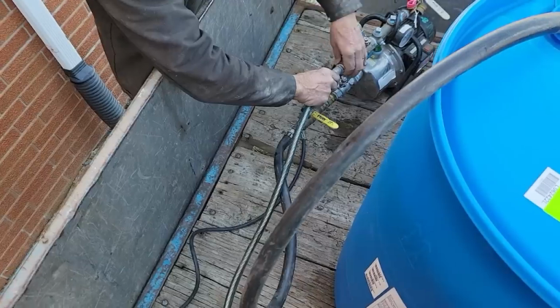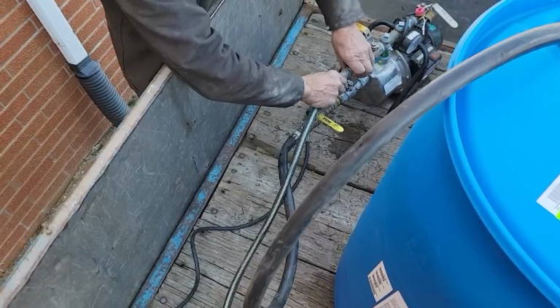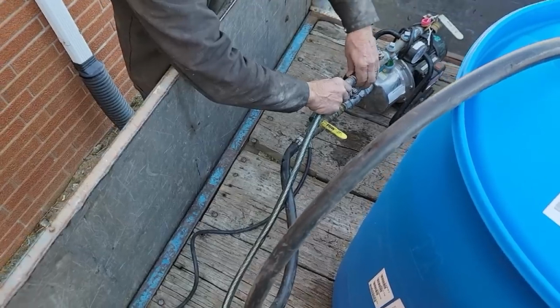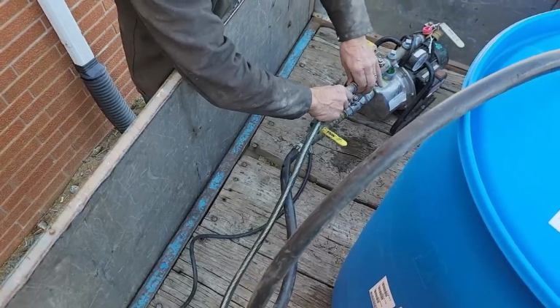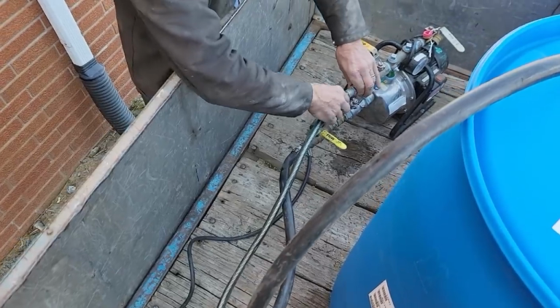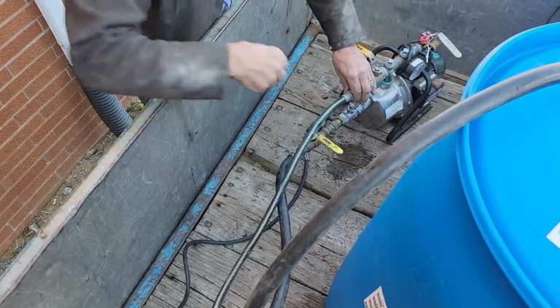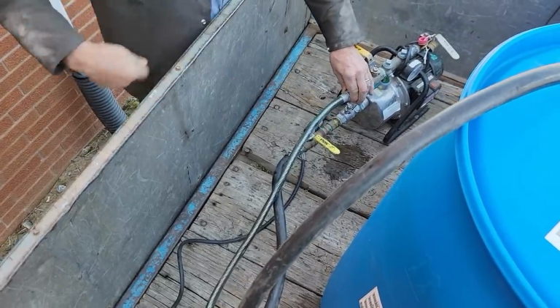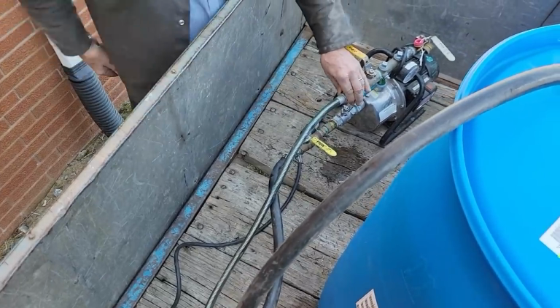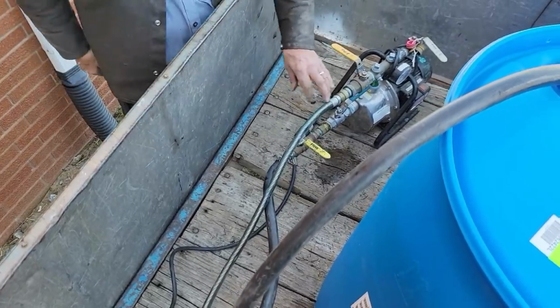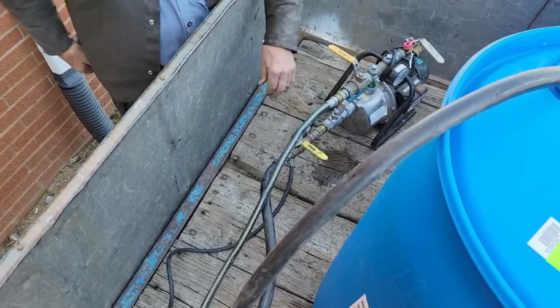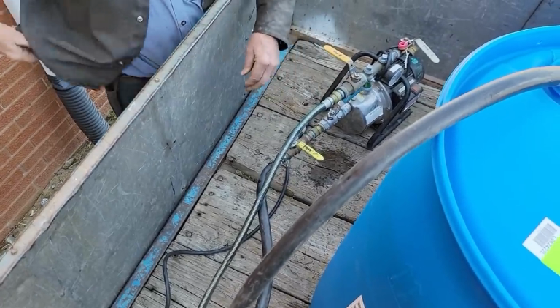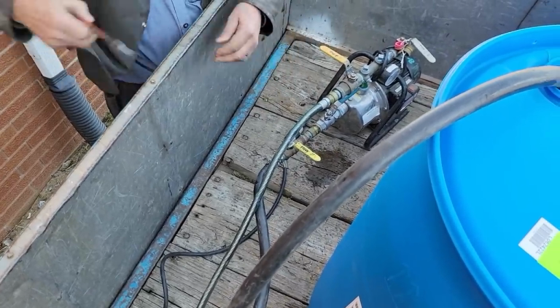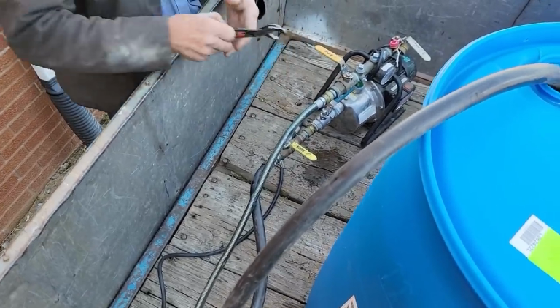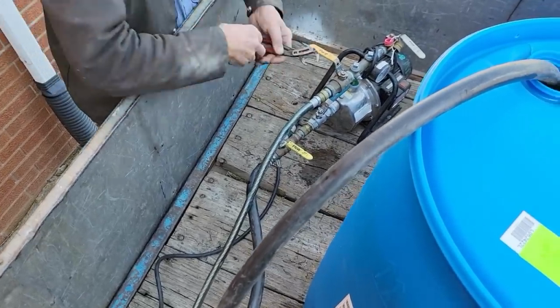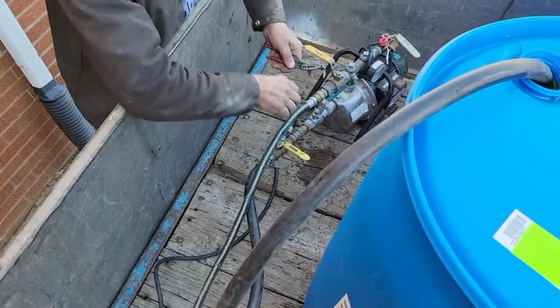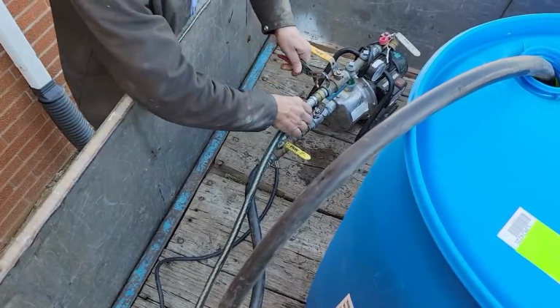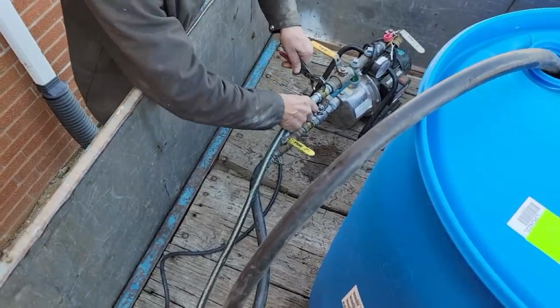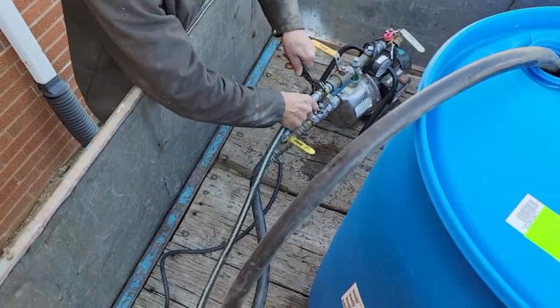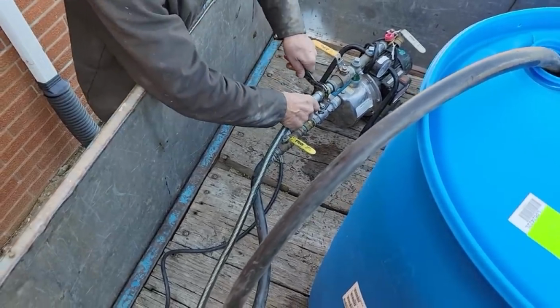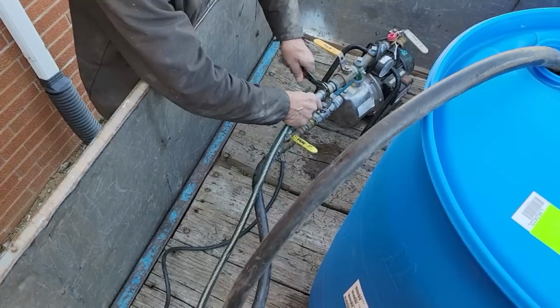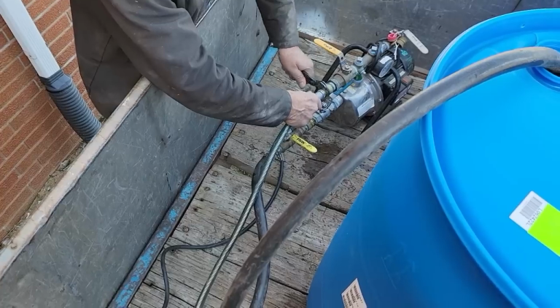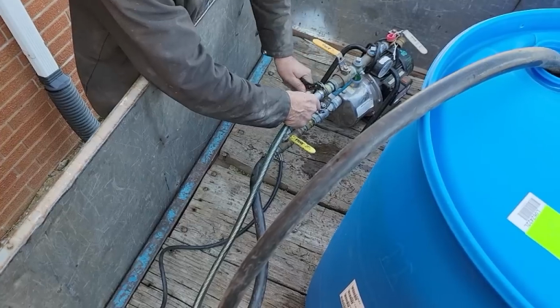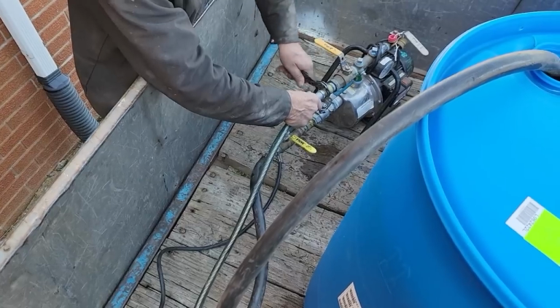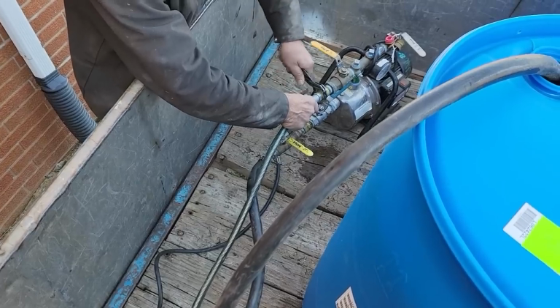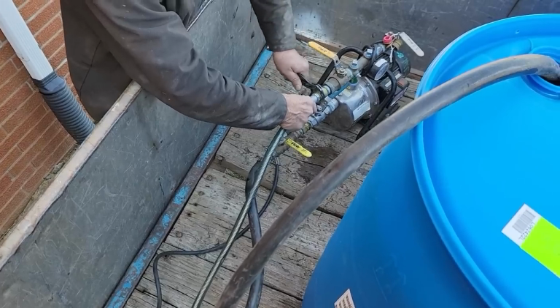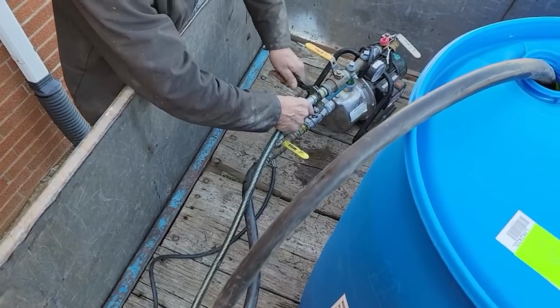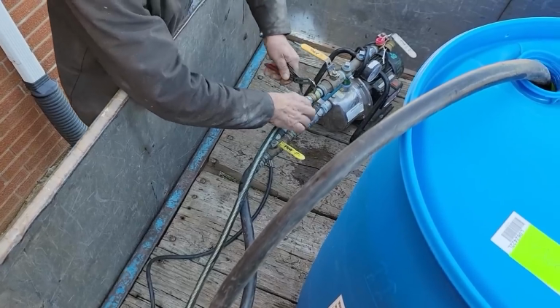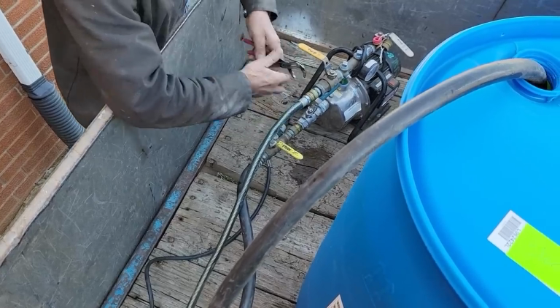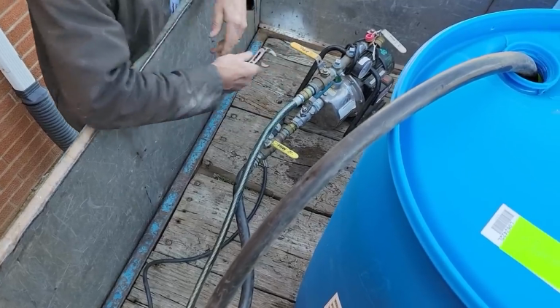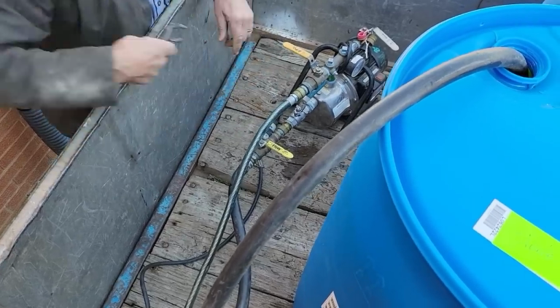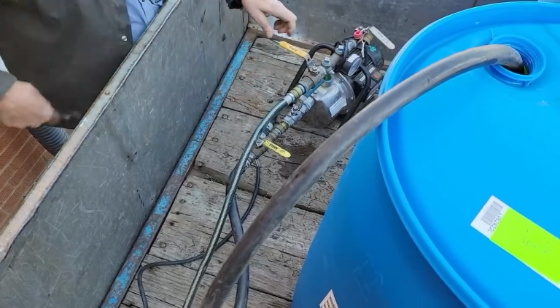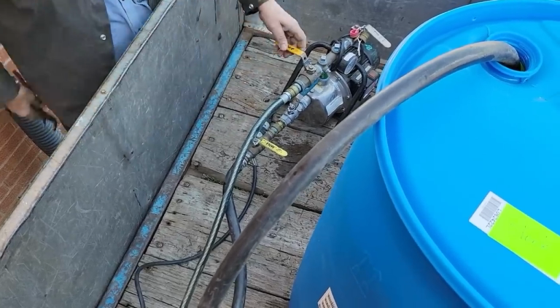Yeah, we'll stick it in there, run it for a while, and then we'll see where our percentages are at. We don't want to go too high, because then we won't have the heat transfer that we want.